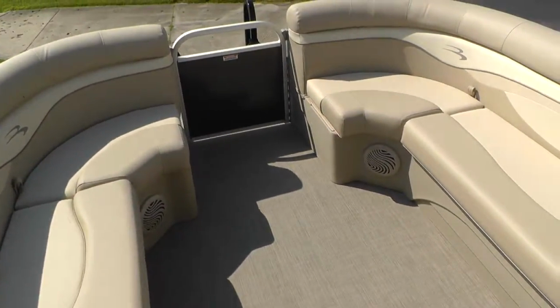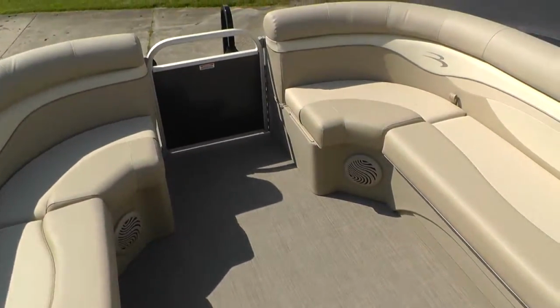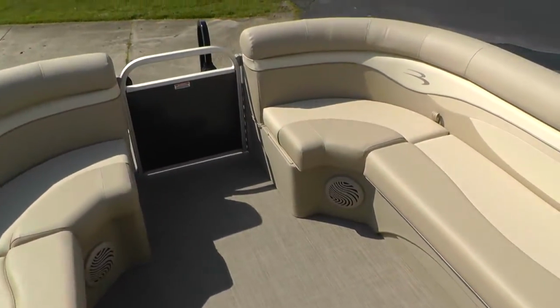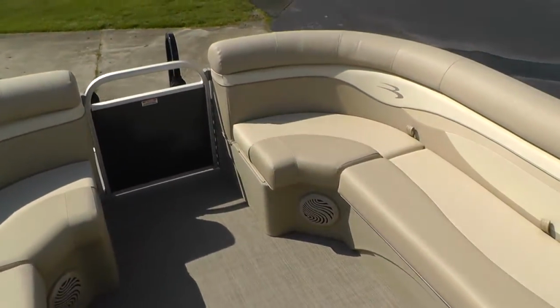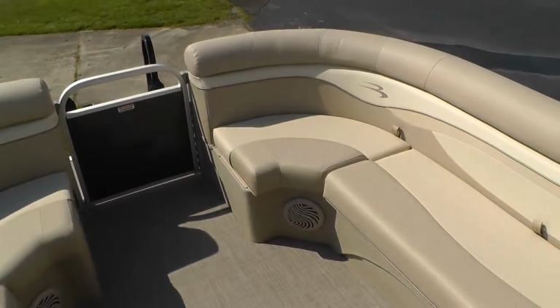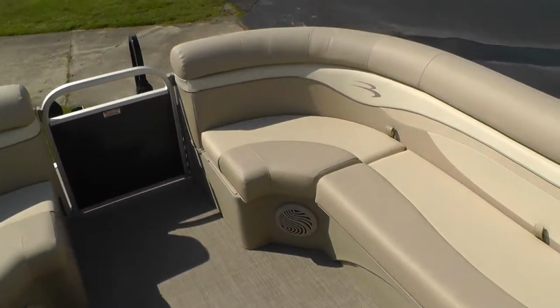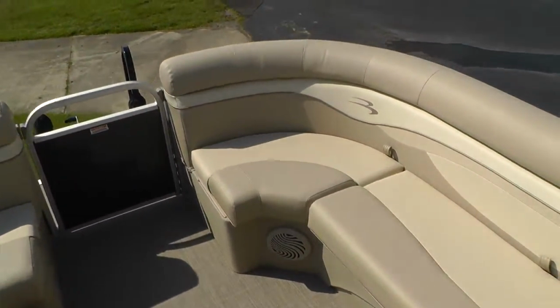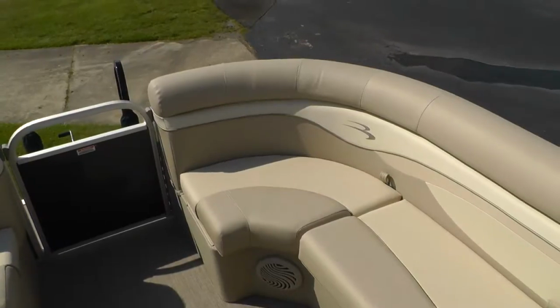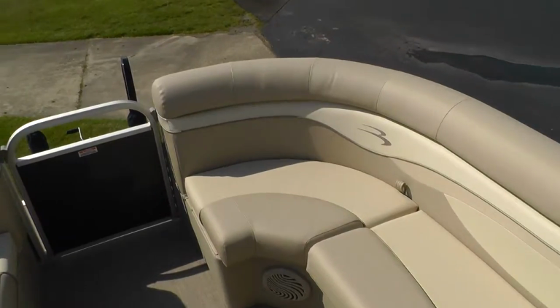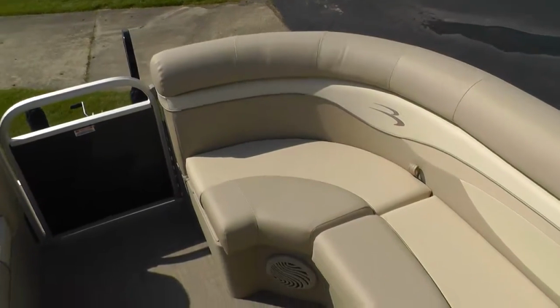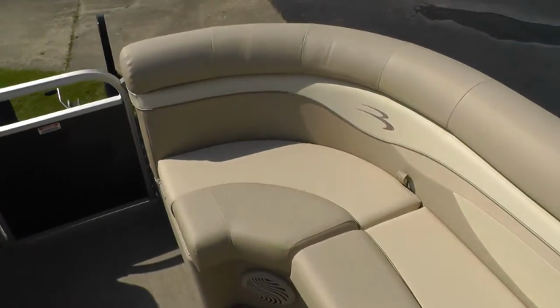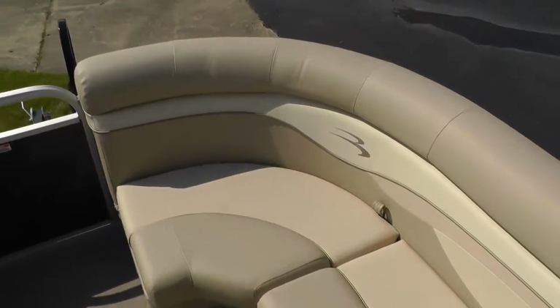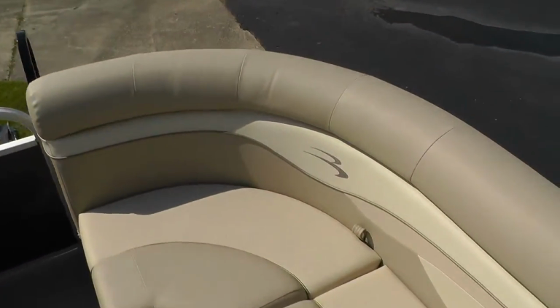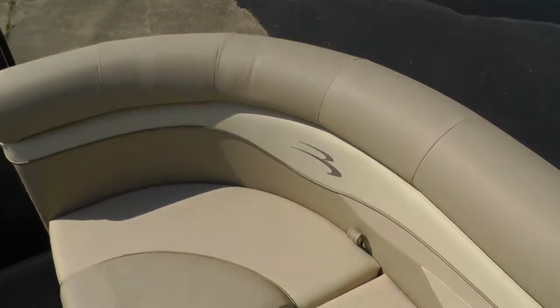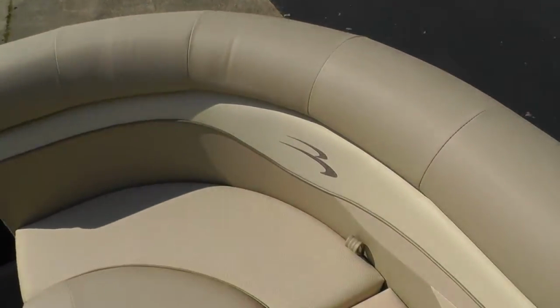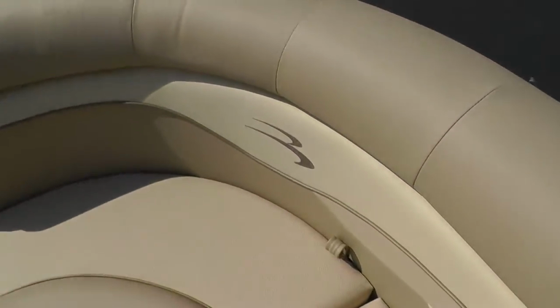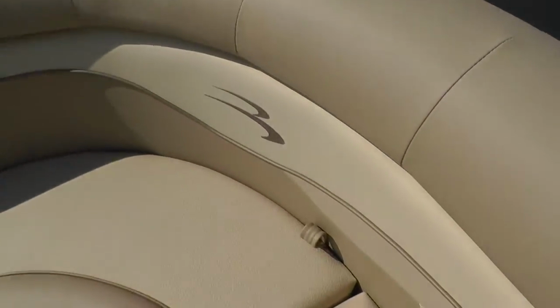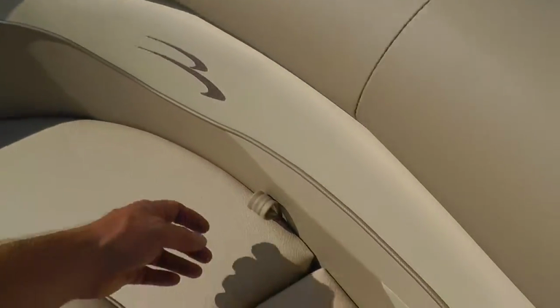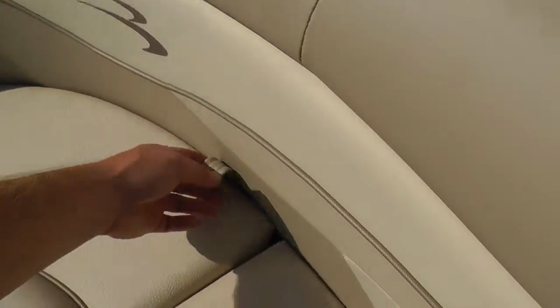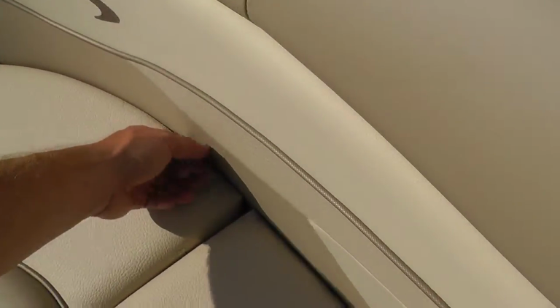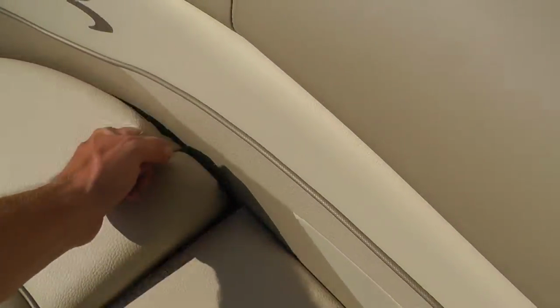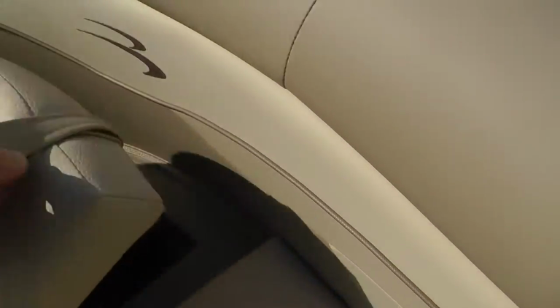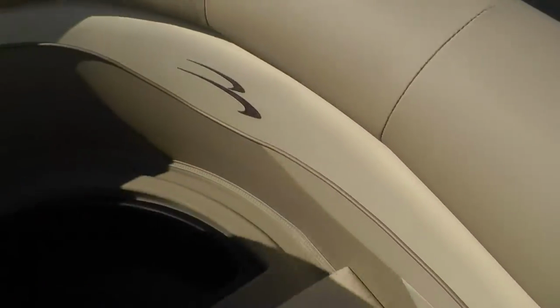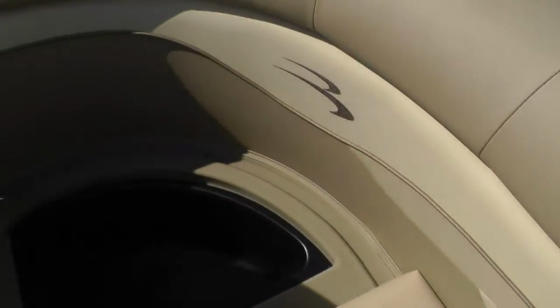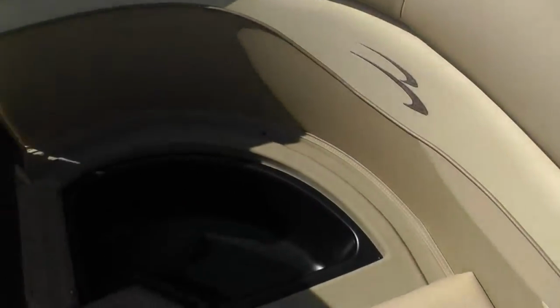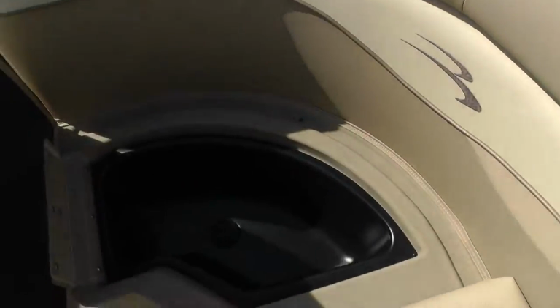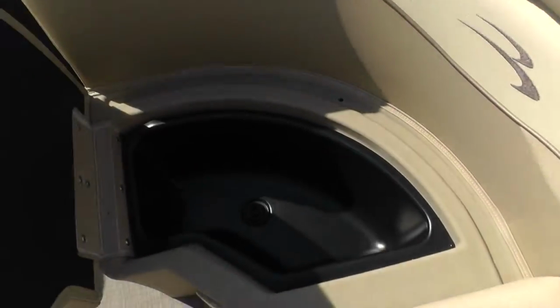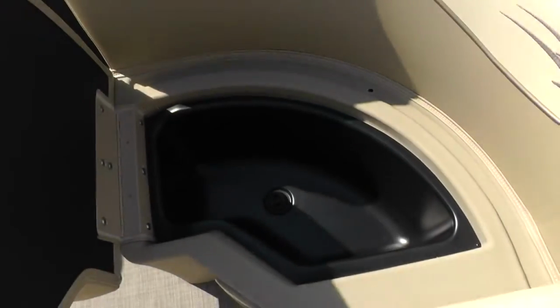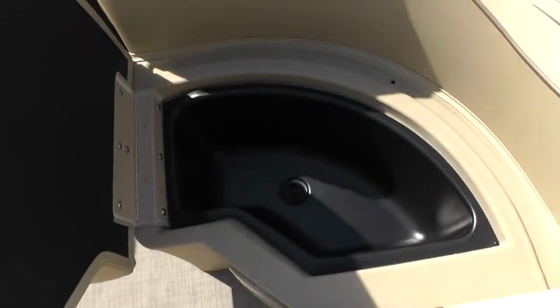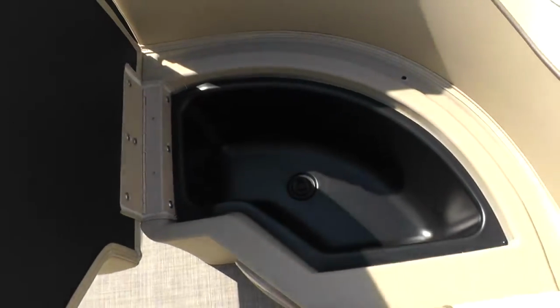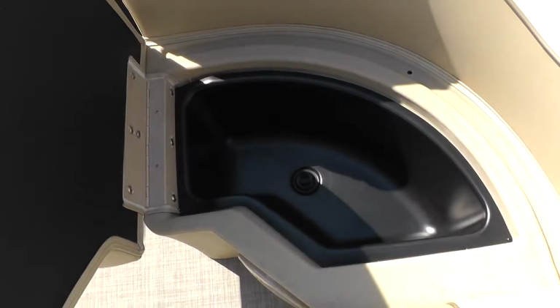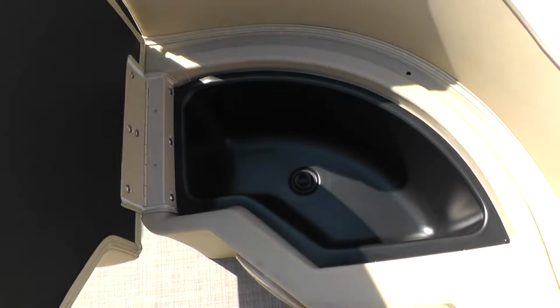New for 2015, also featured on this boat, is a starboard side bow self-draining cooler.